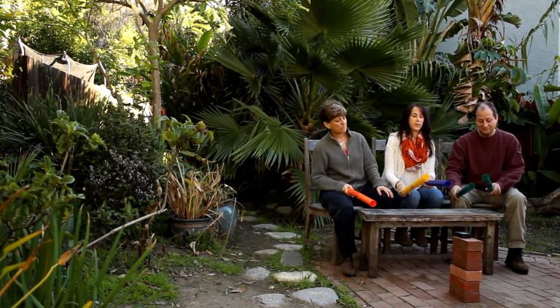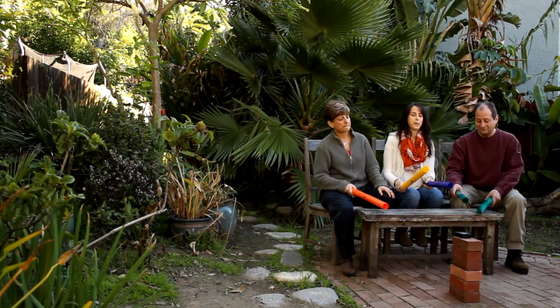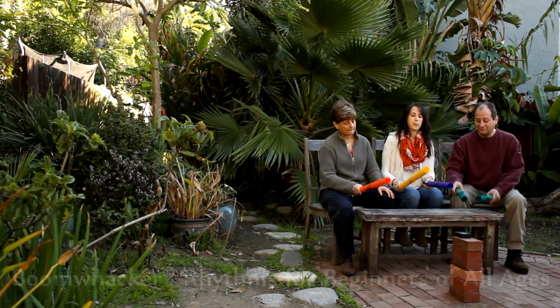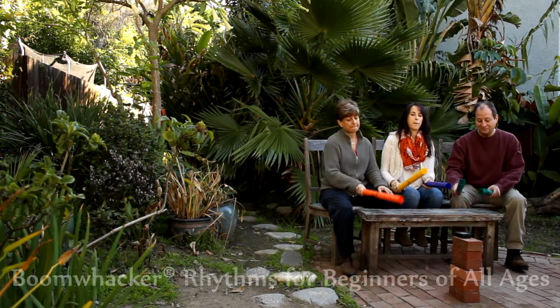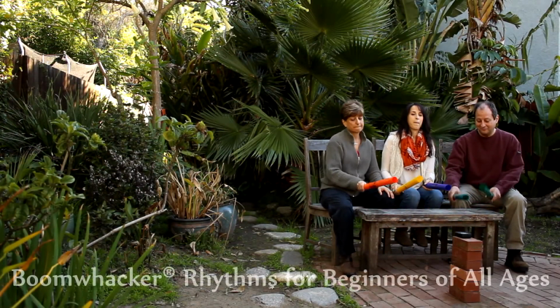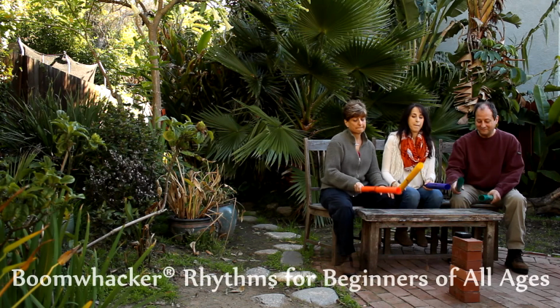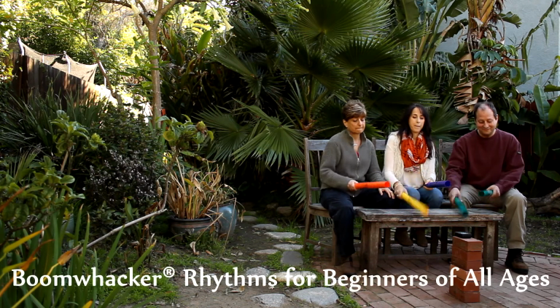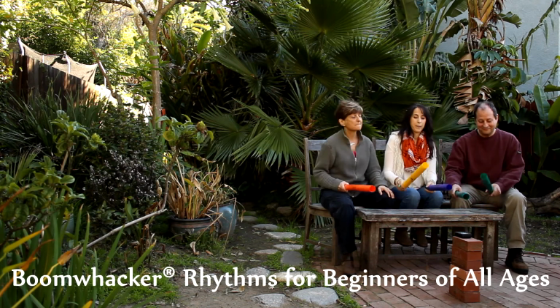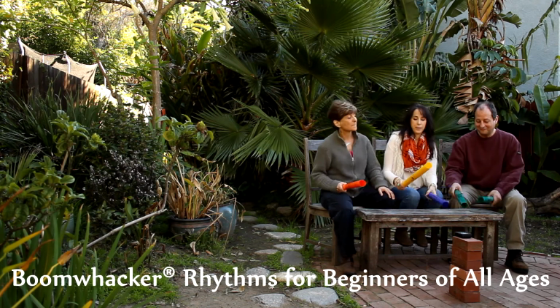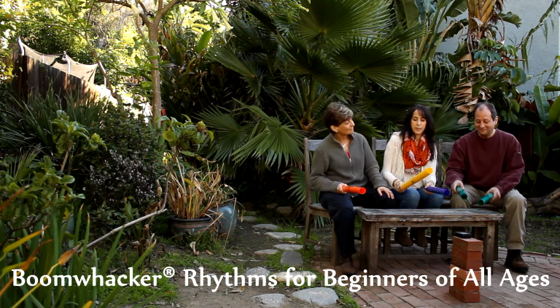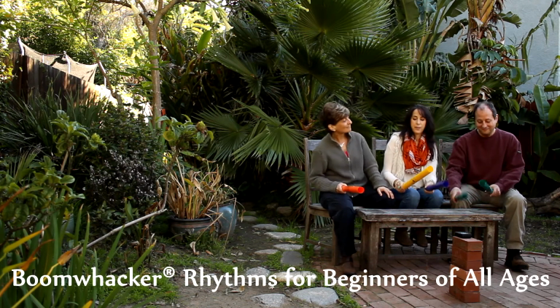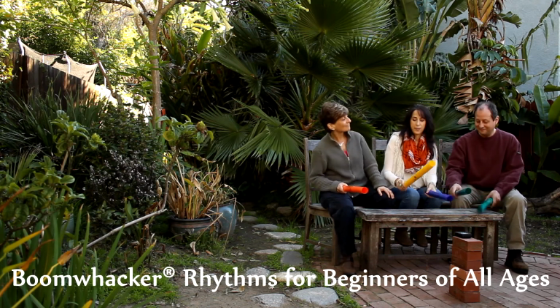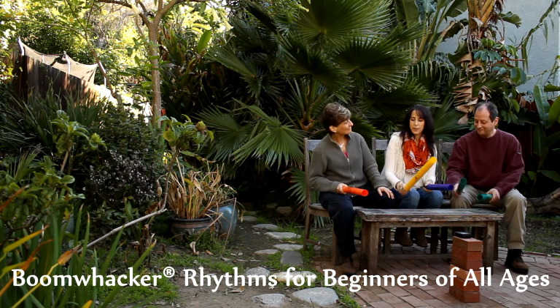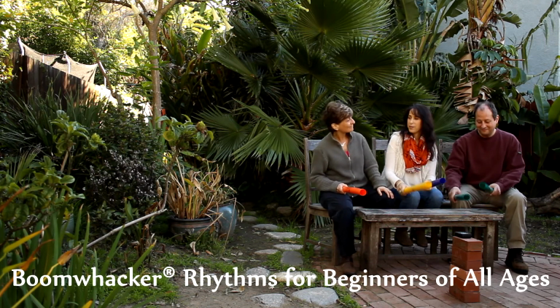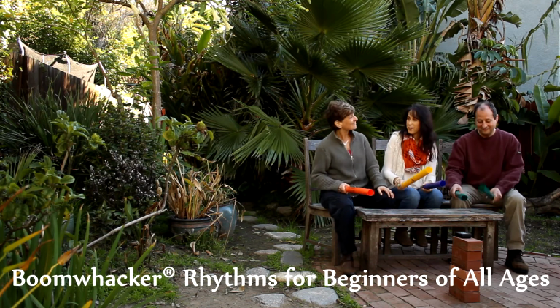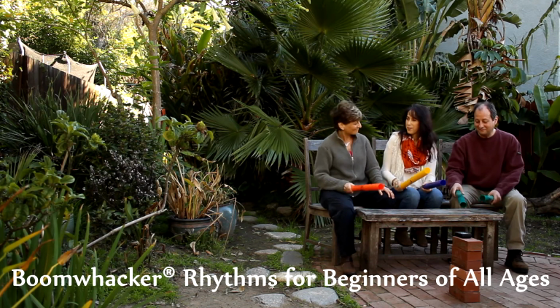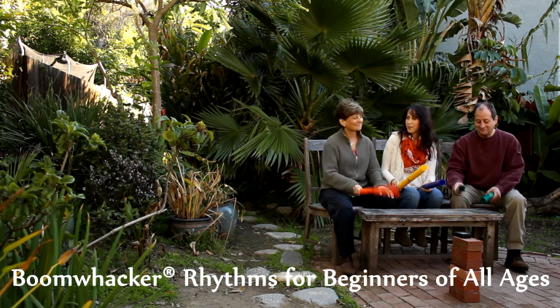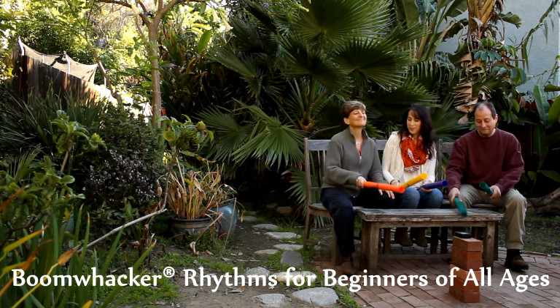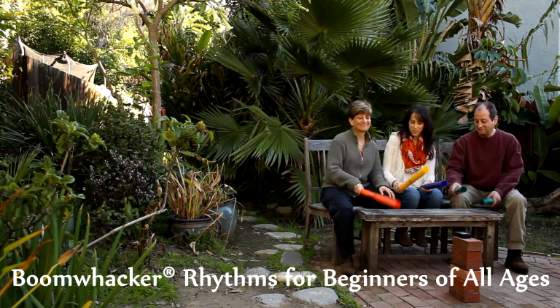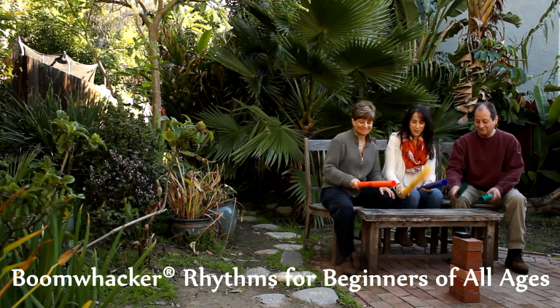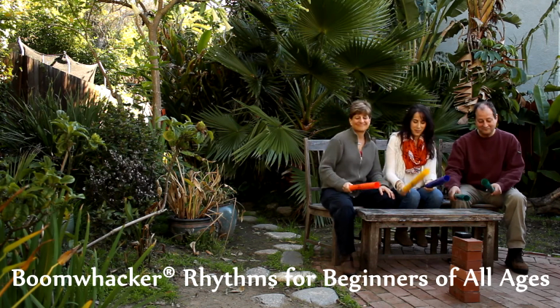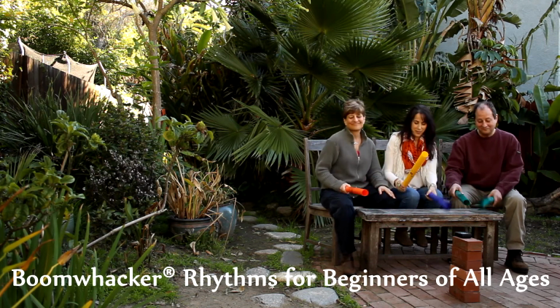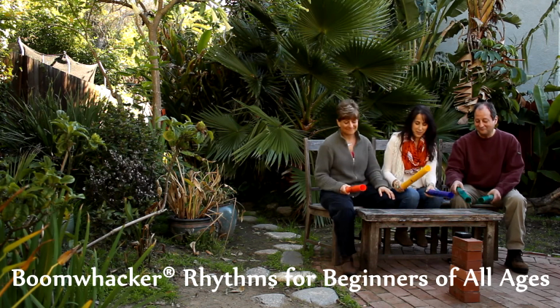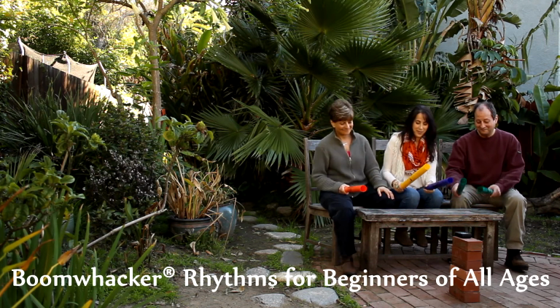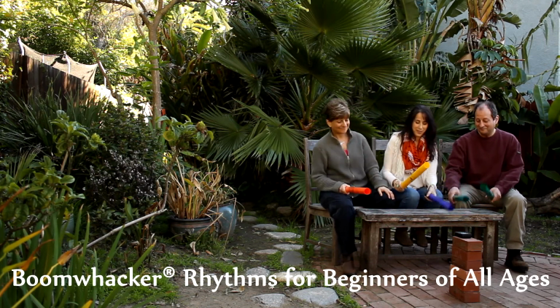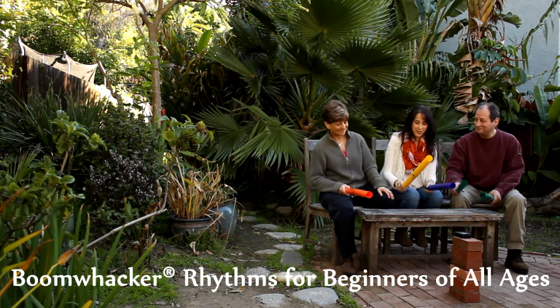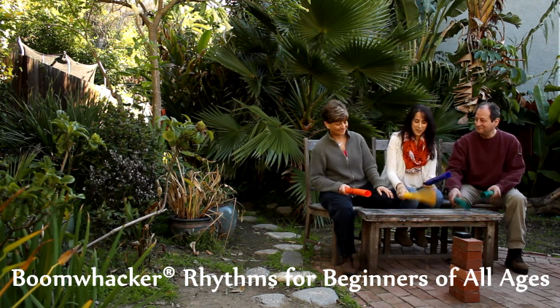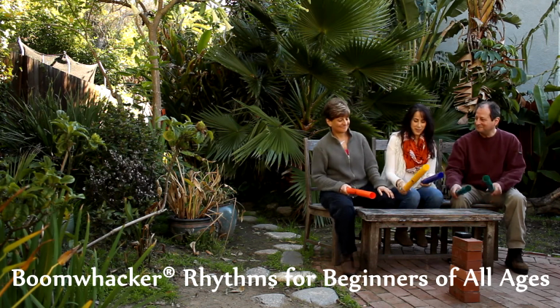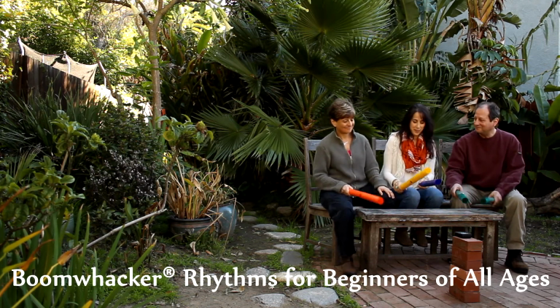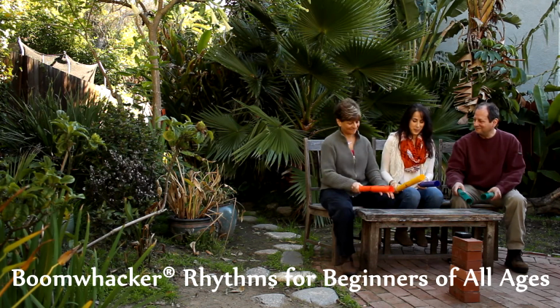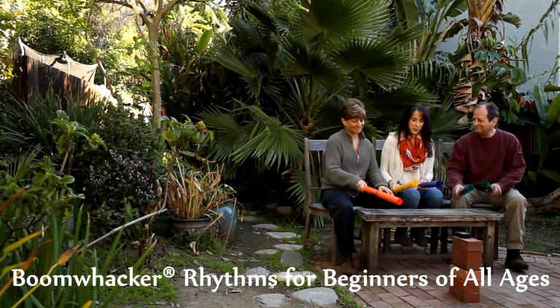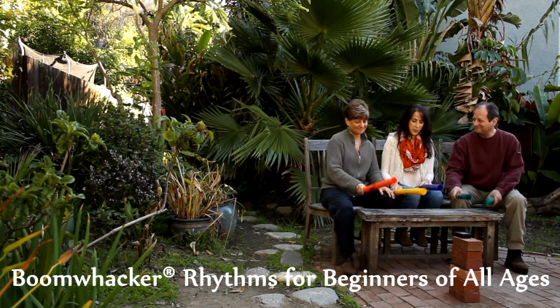The video is for kids age 10 and up, but as you can see, grown-ups can do it too.